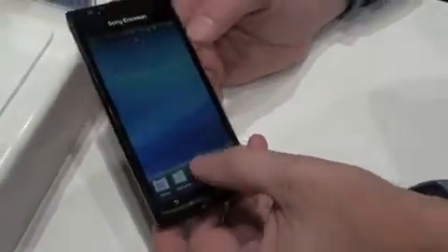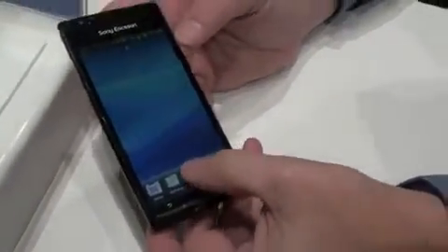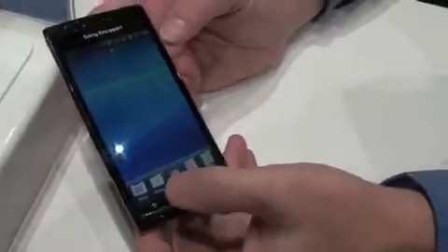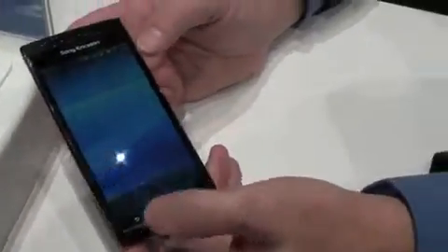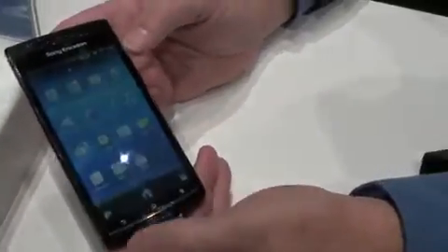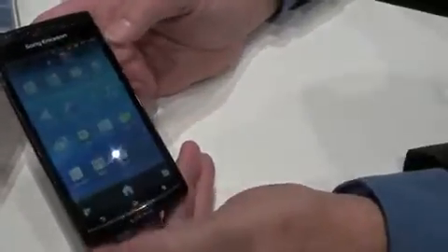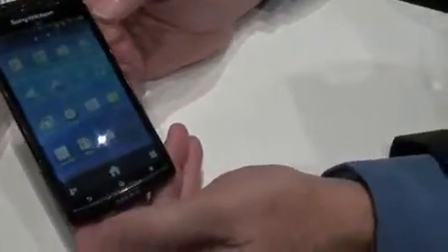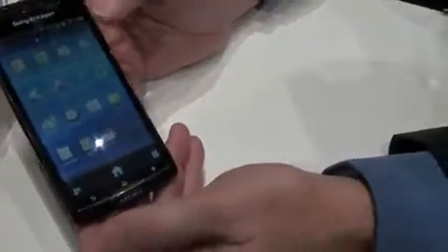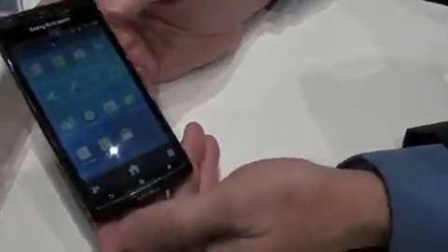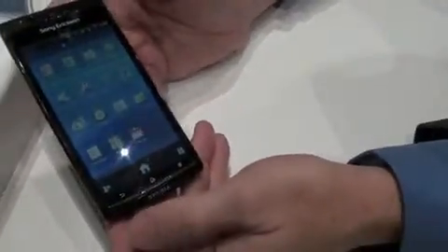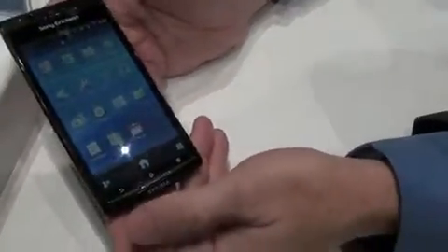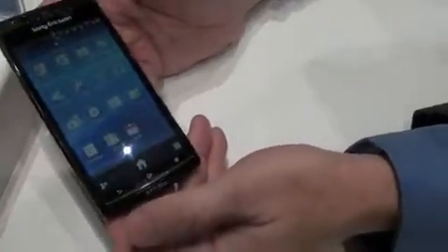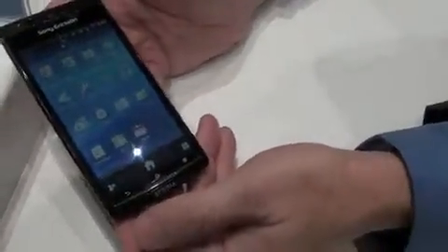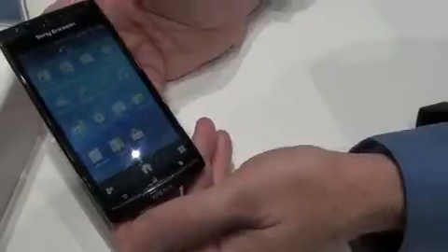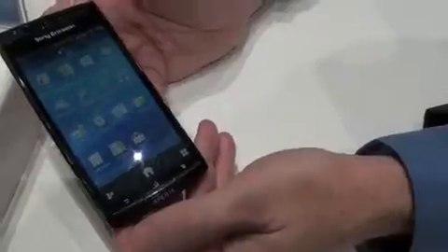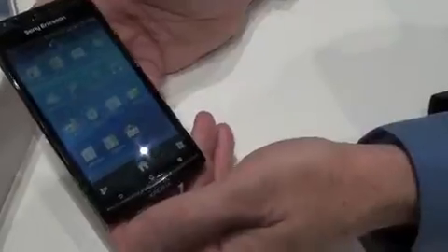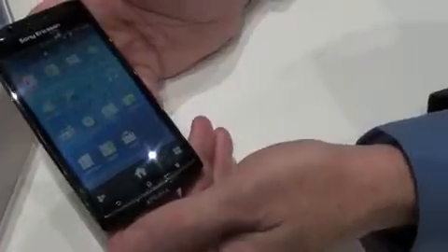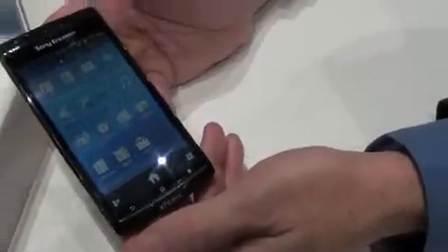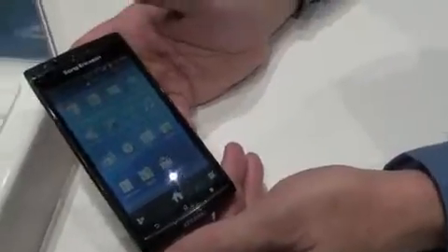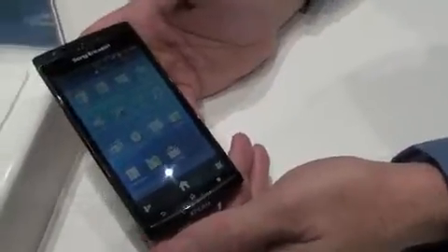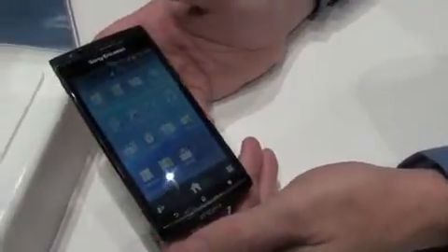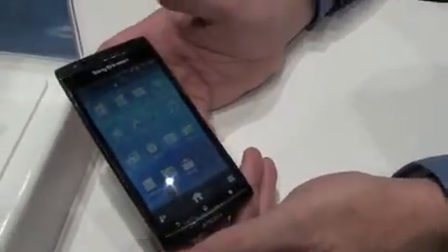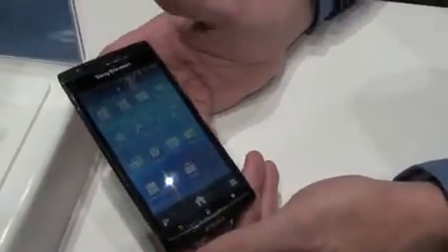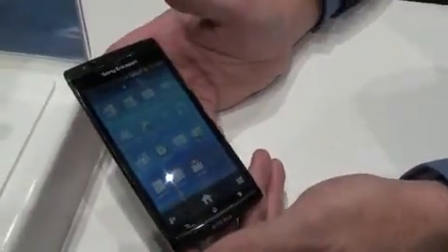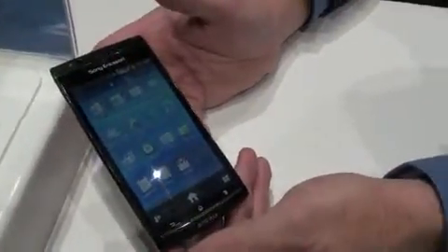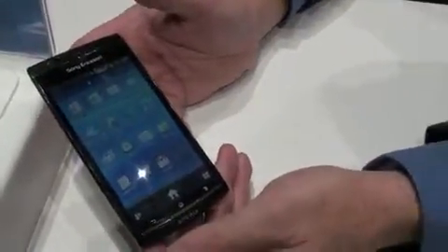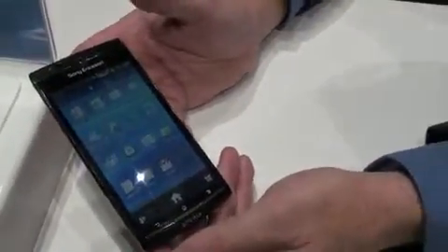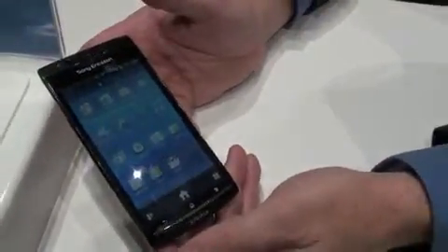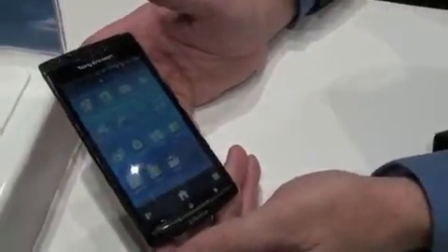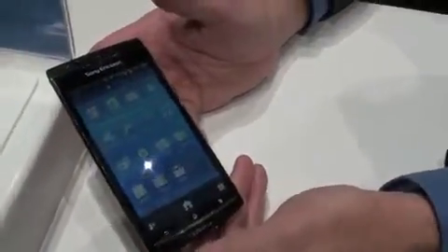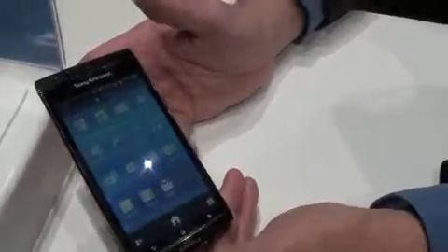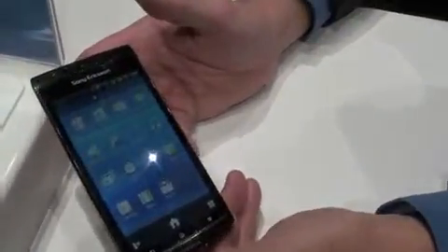The phone is incredibly small, especially with a 4.2 inch screen. It's extremely thin.